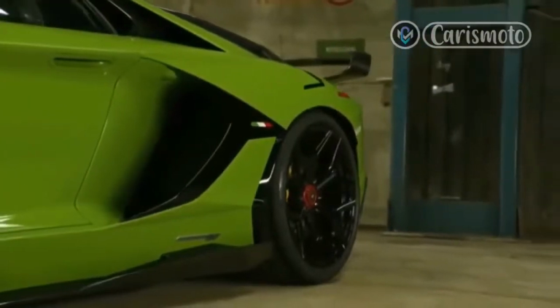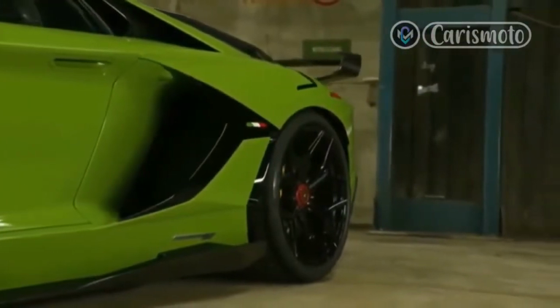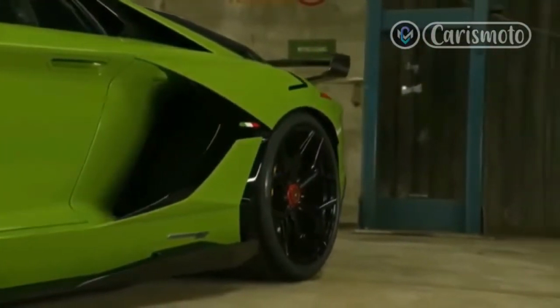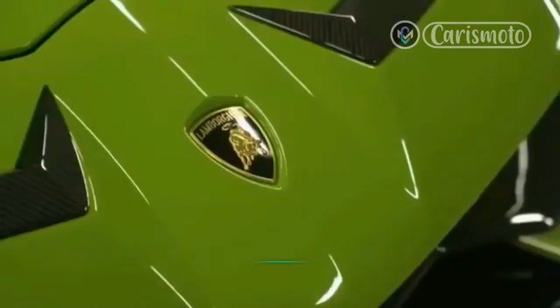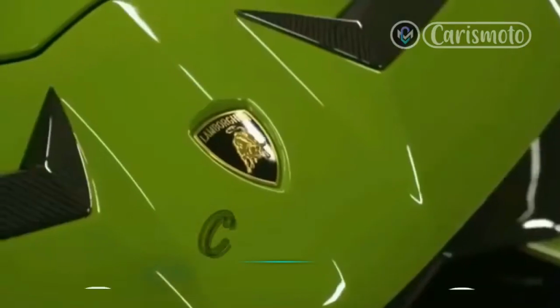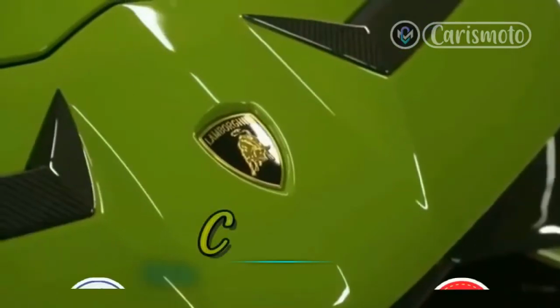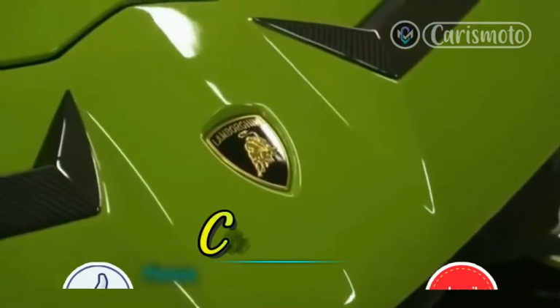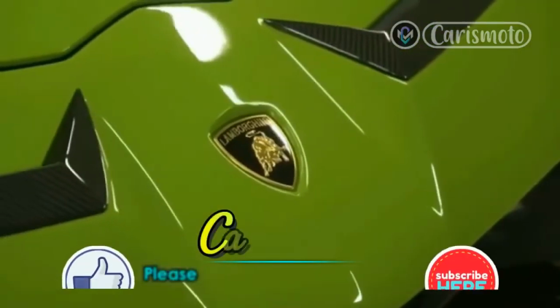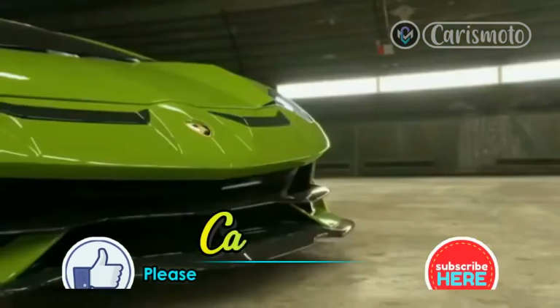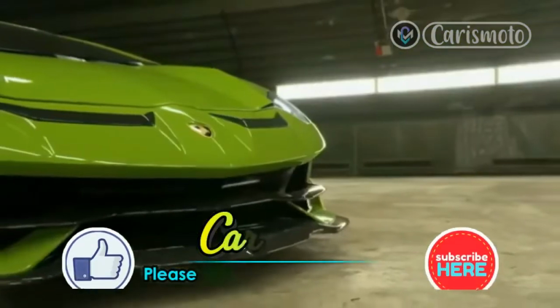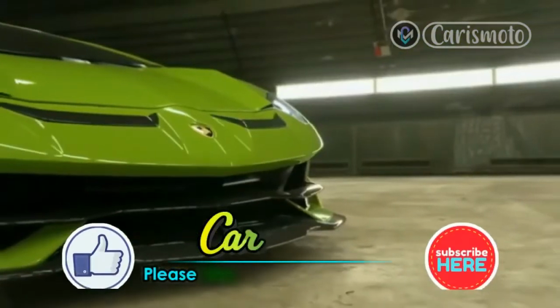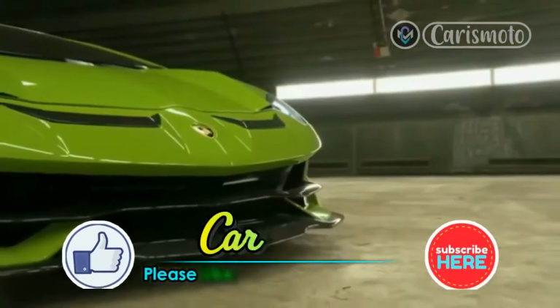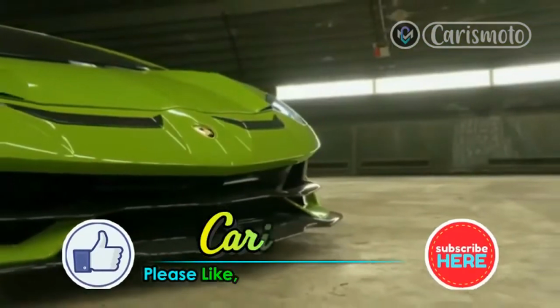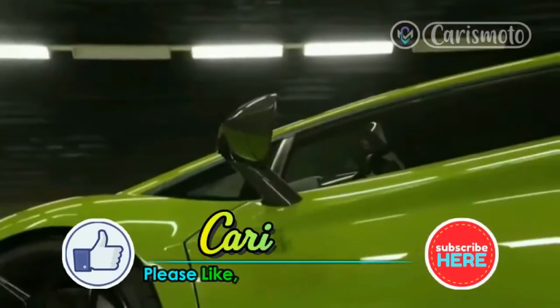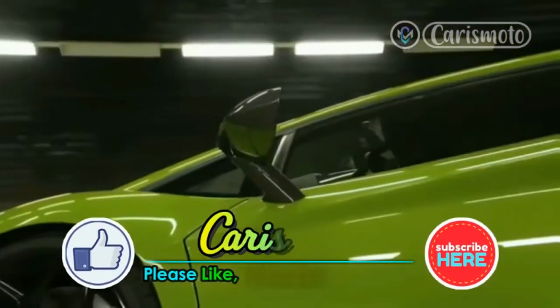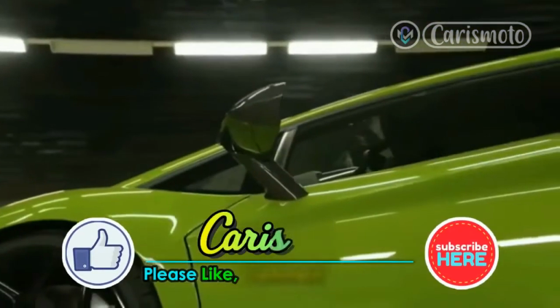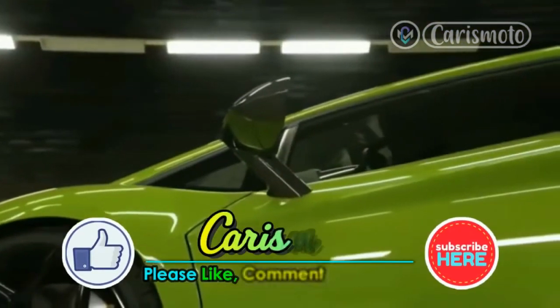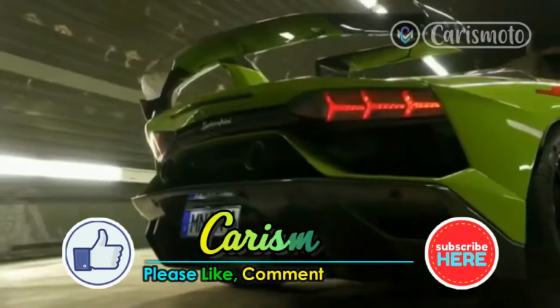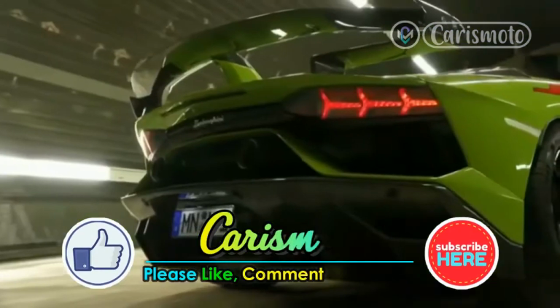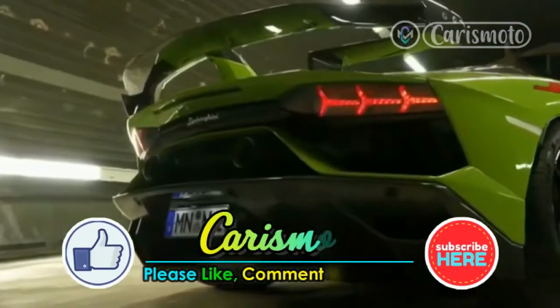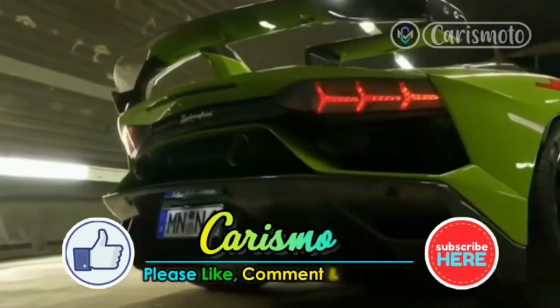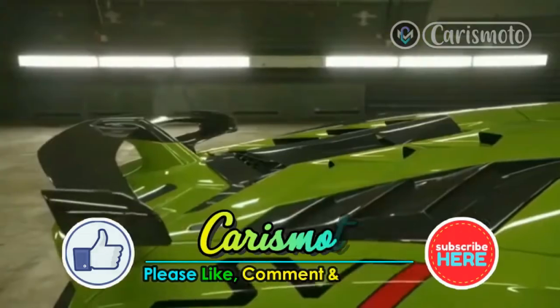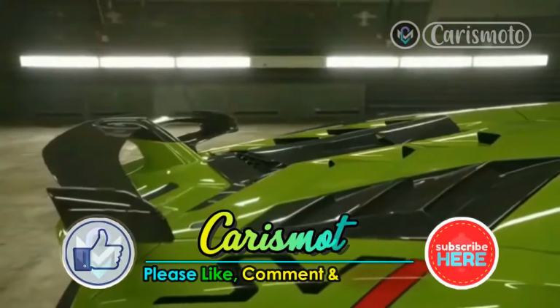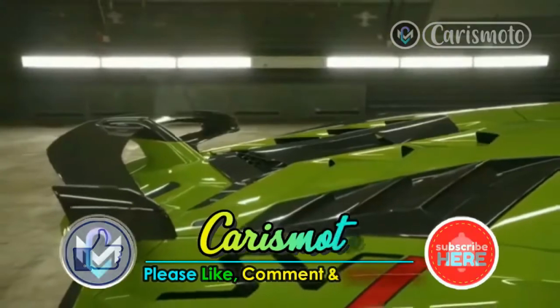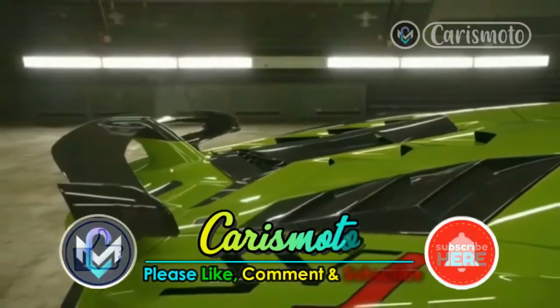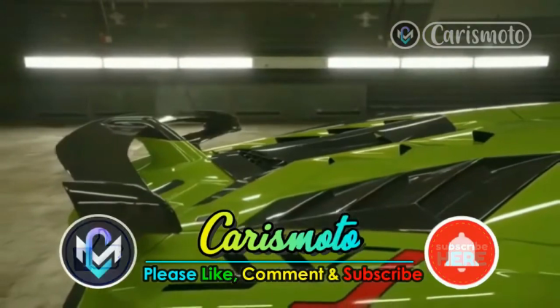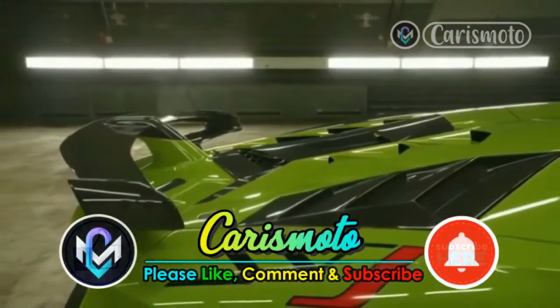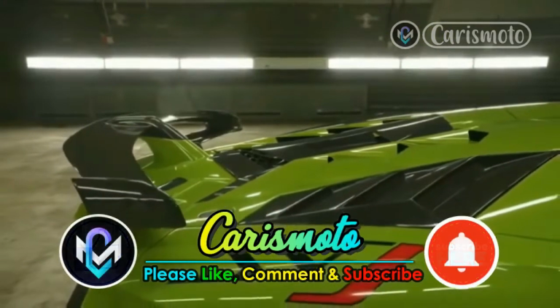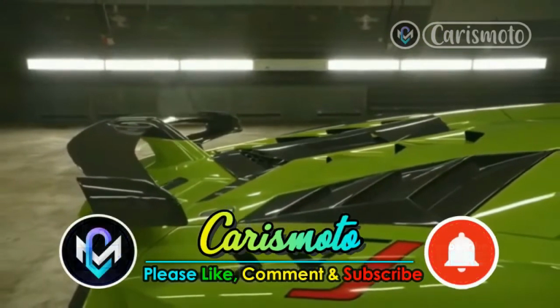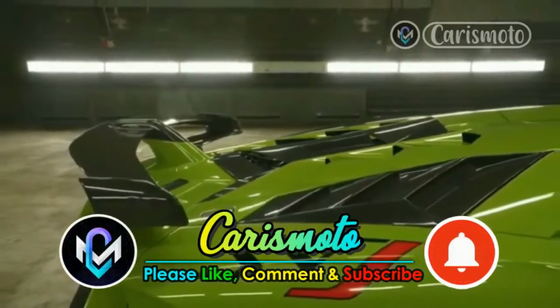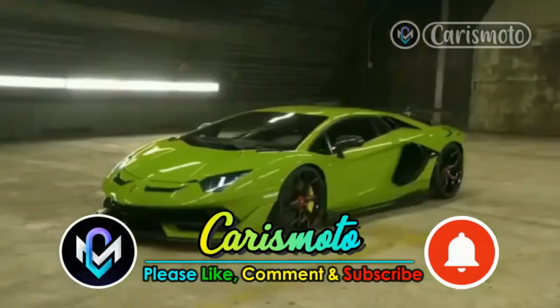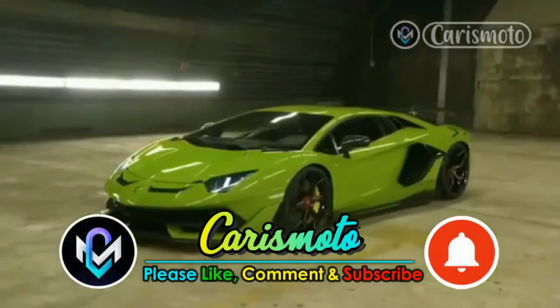Please support us by pressing the like button and subscribing so that this channel will grow and provide many benefits for you. Thank you.